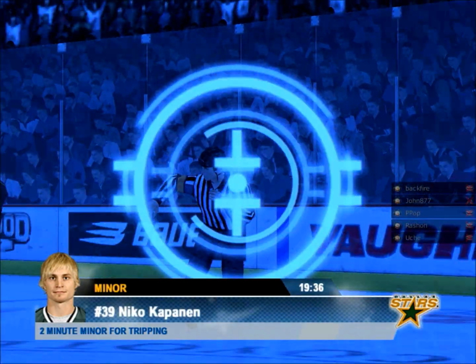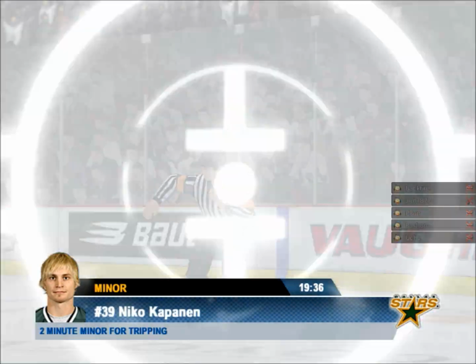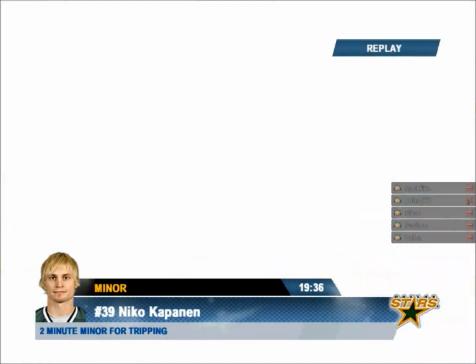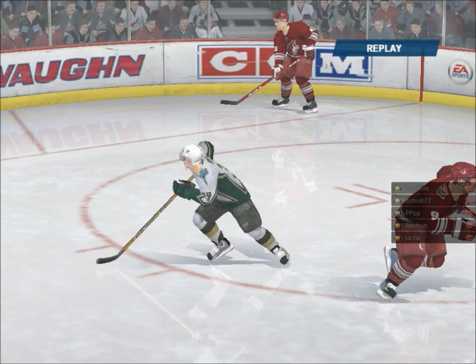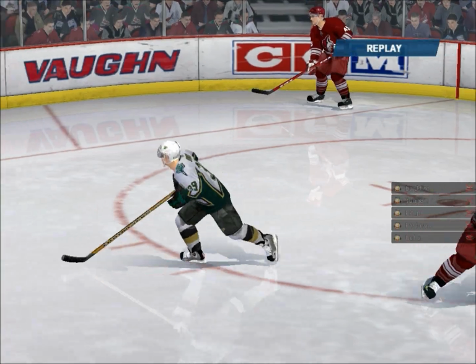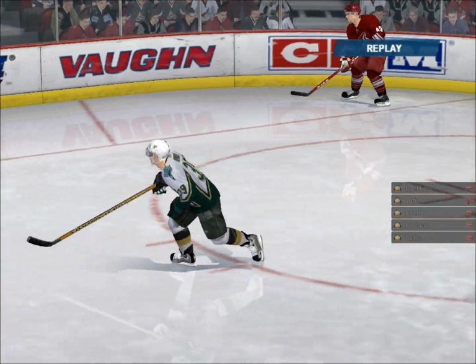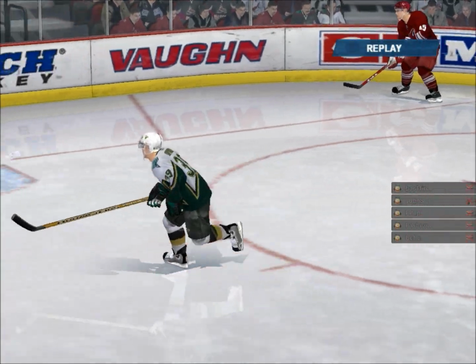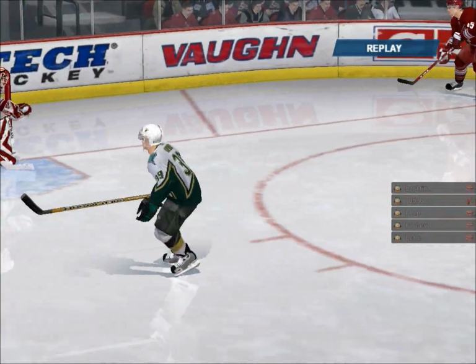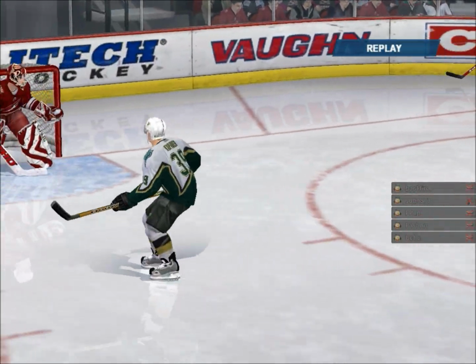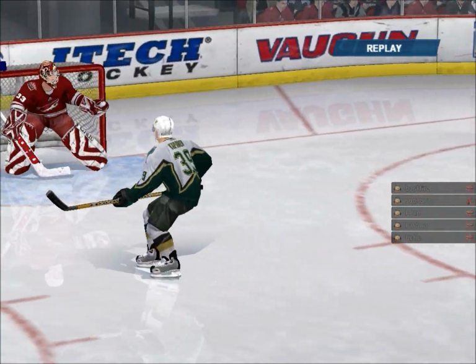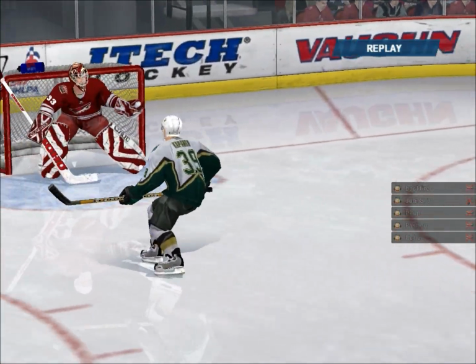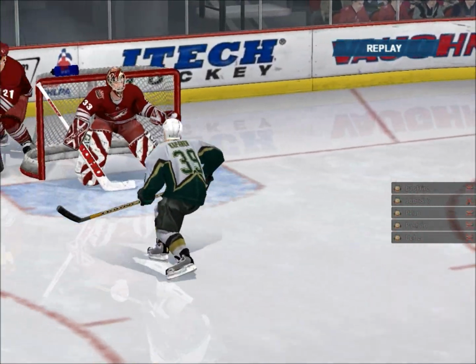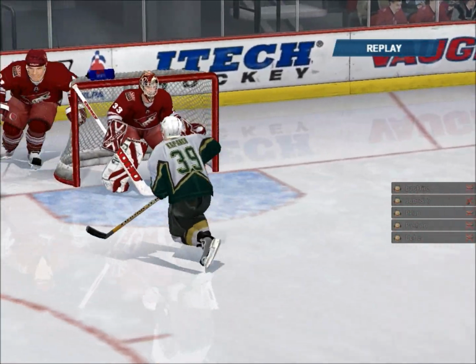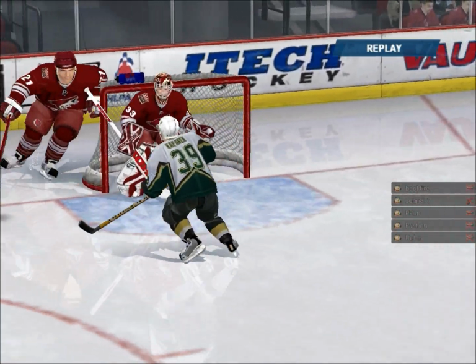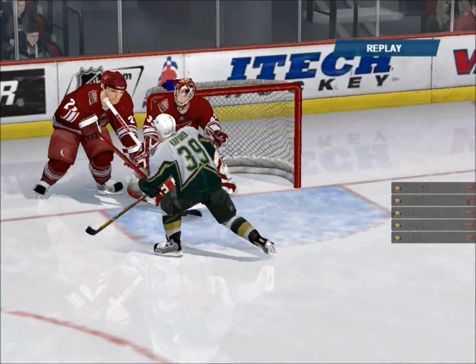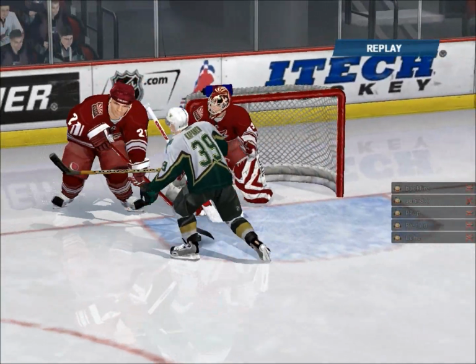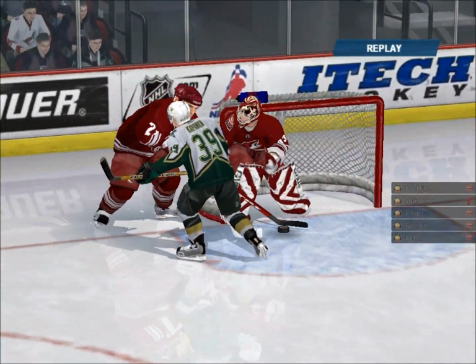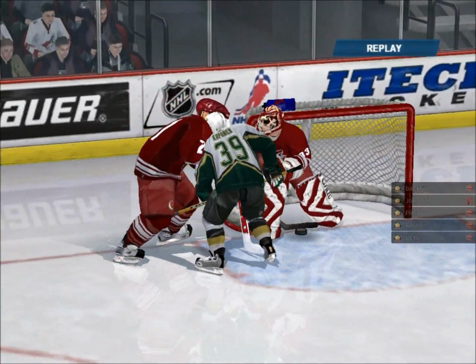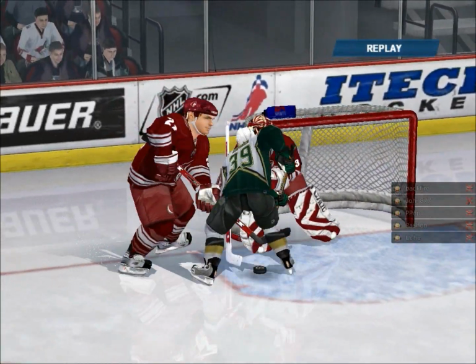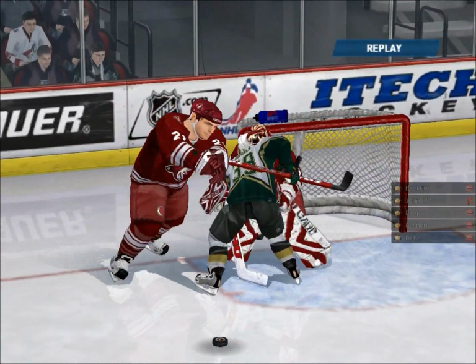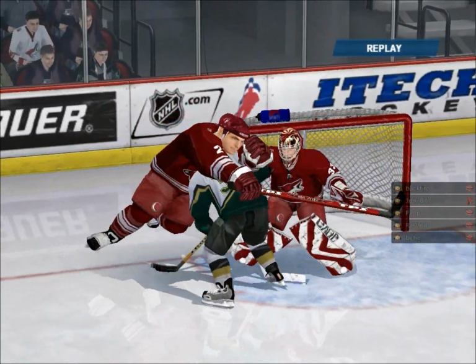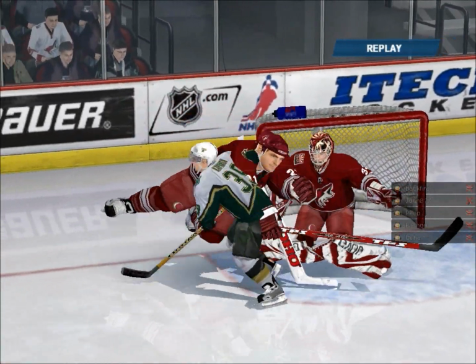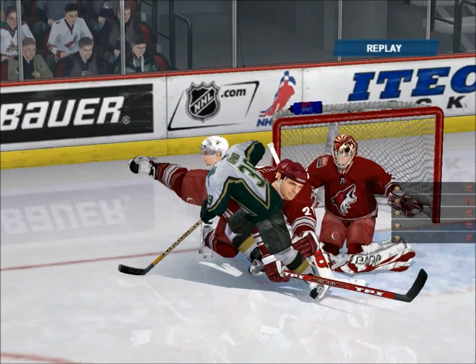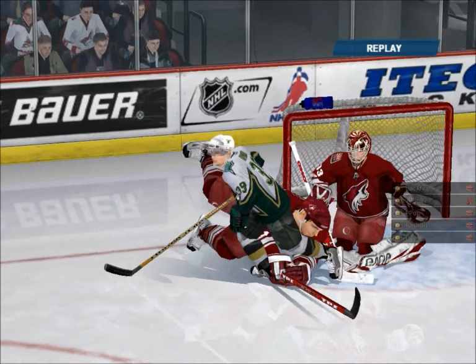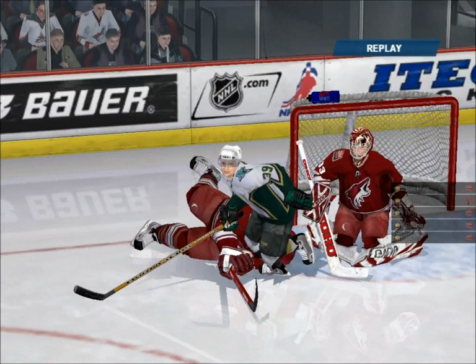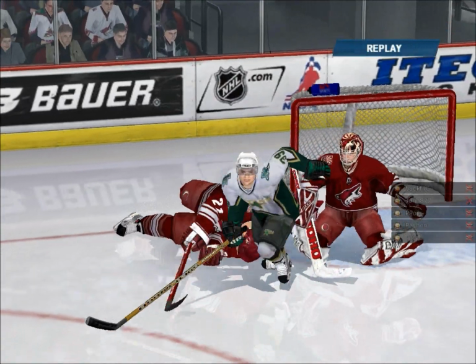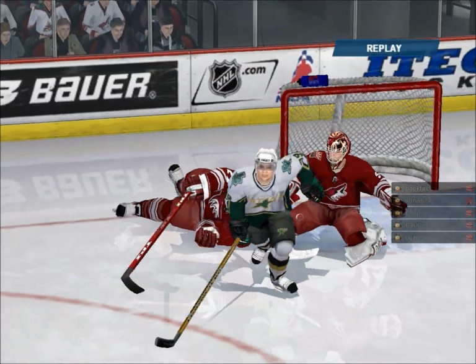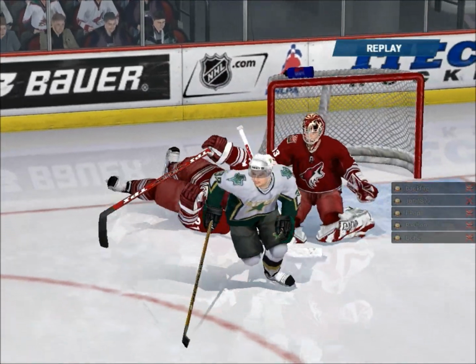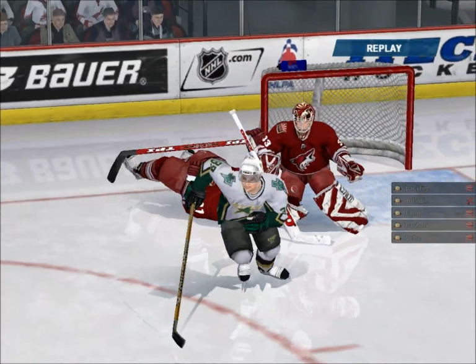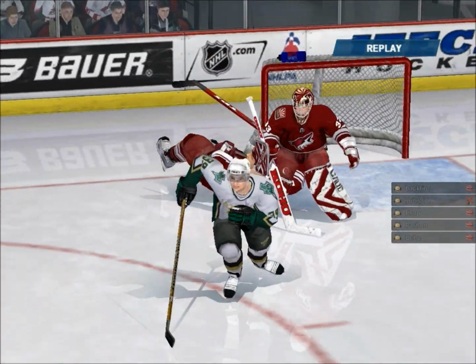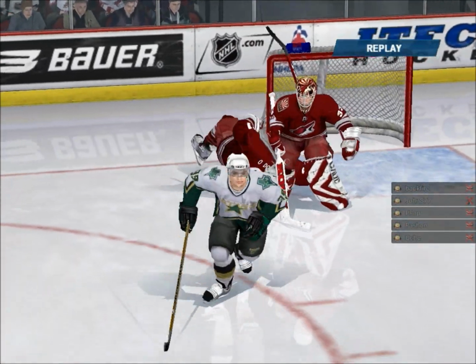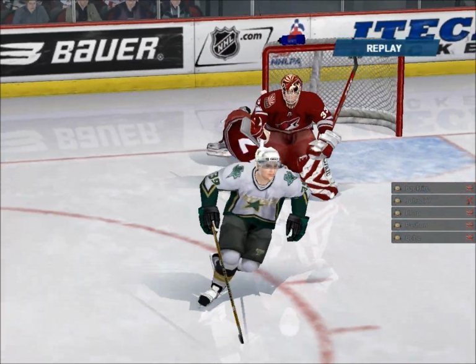Take a look at this replay. Now, it might not have been intentional, but it definitely was tripping.